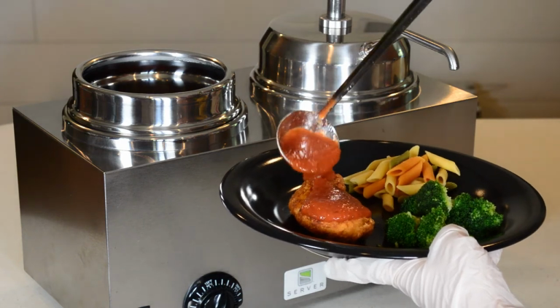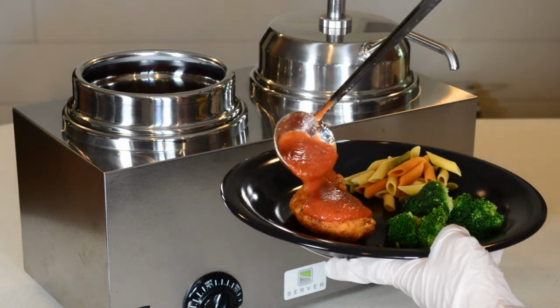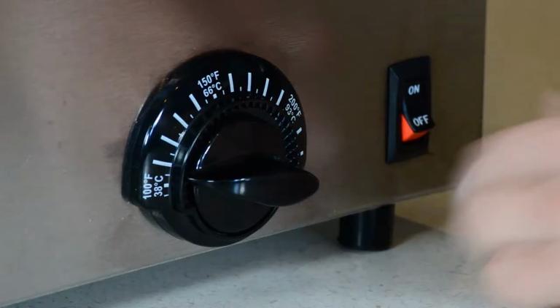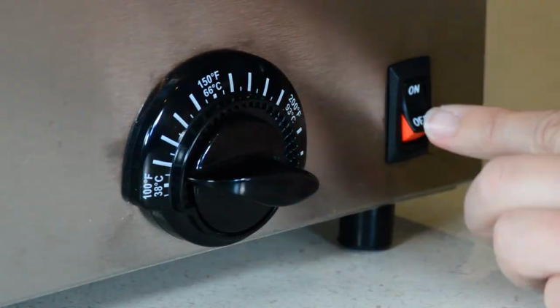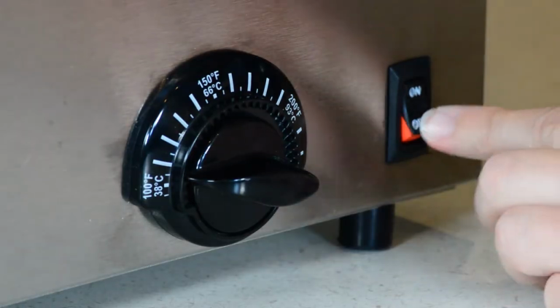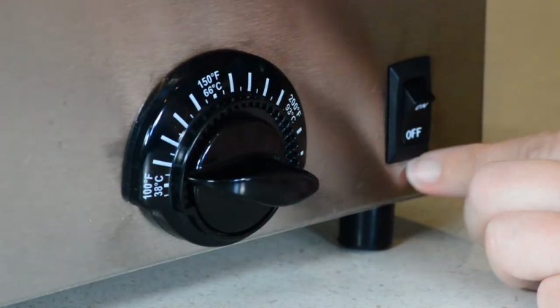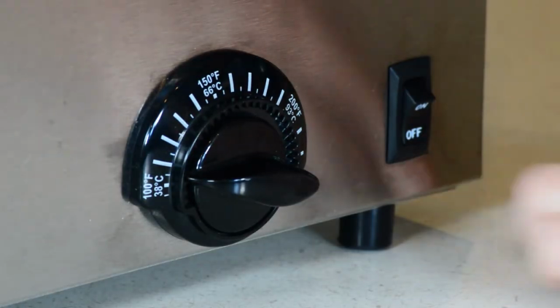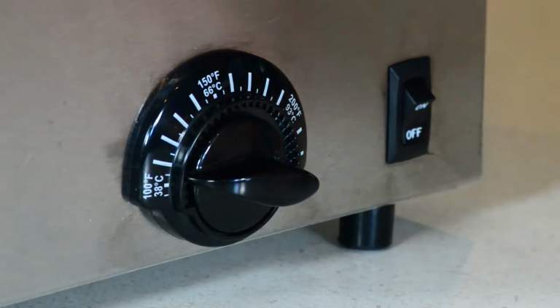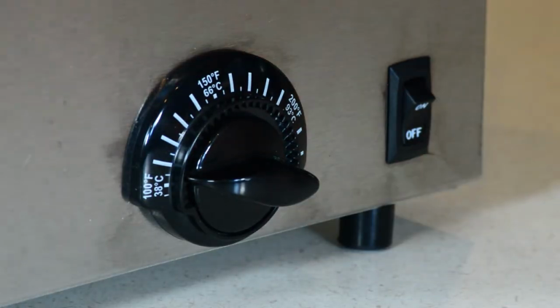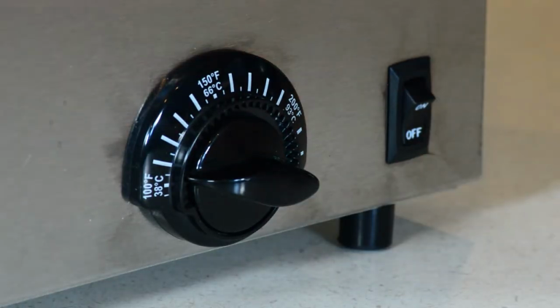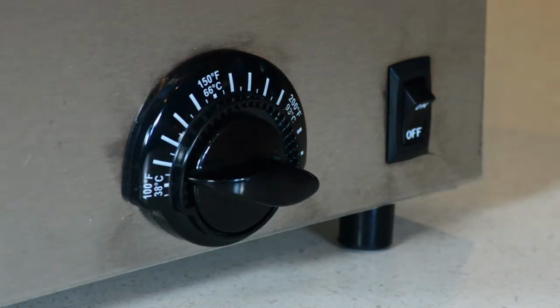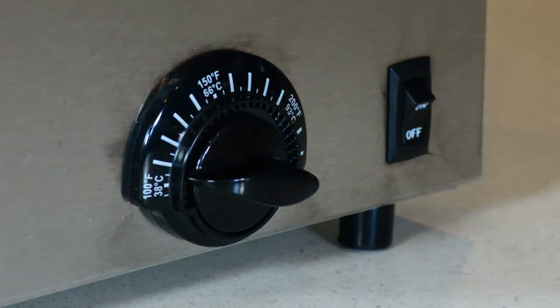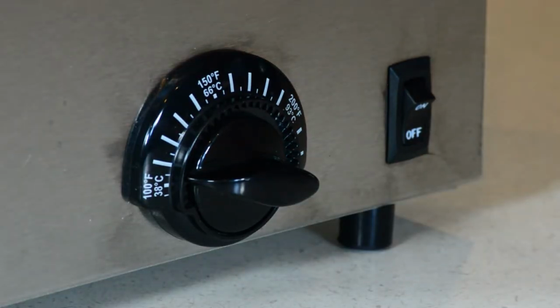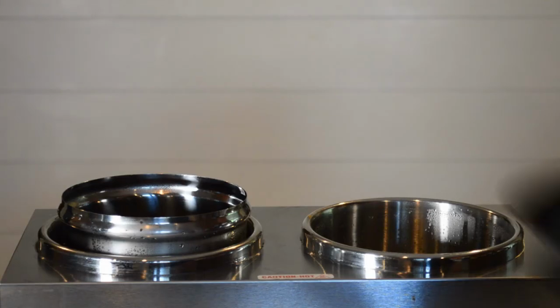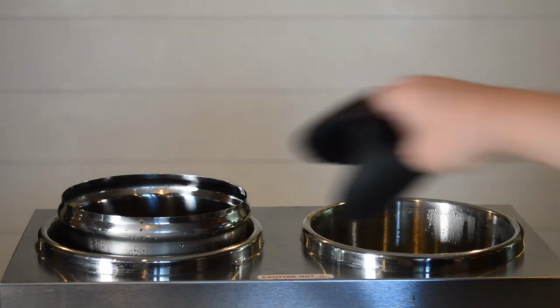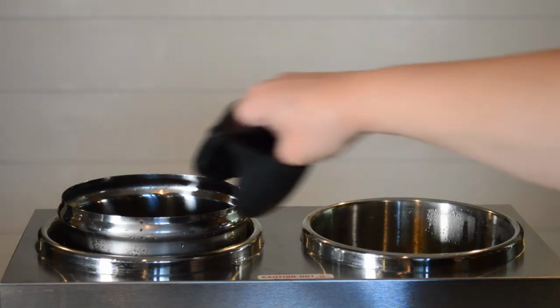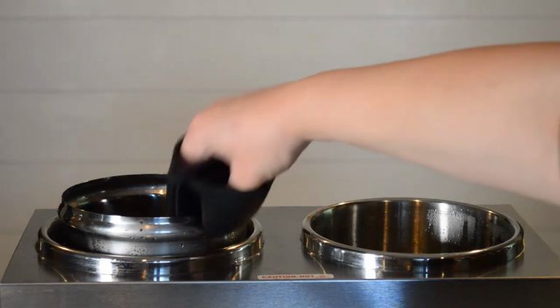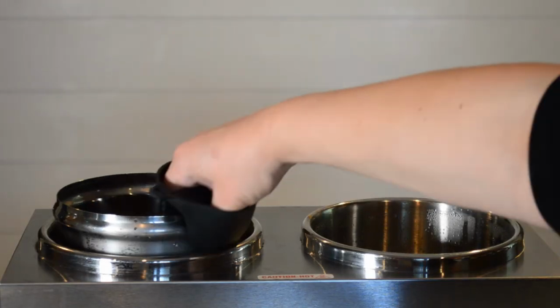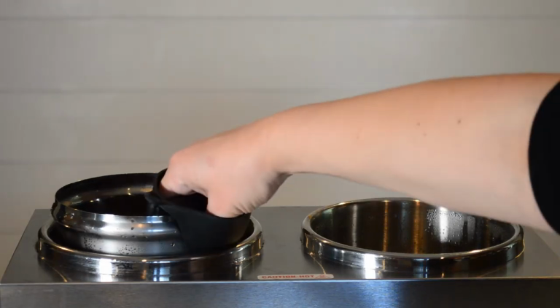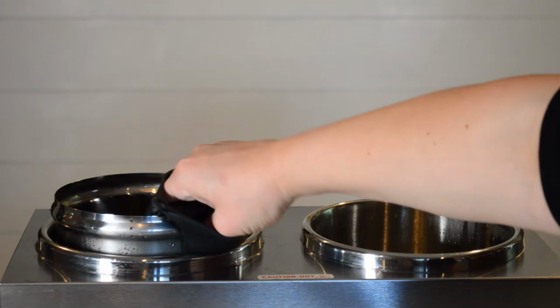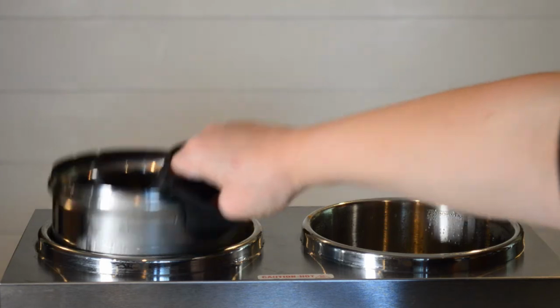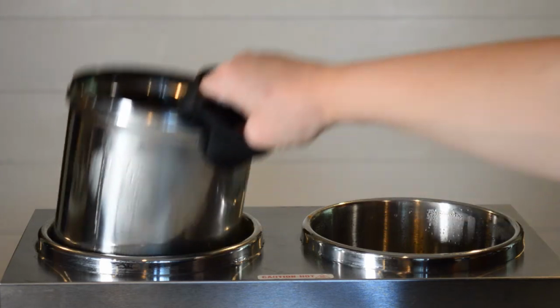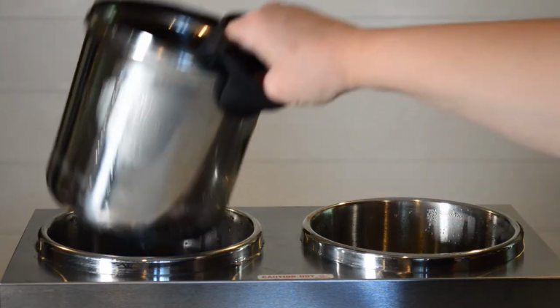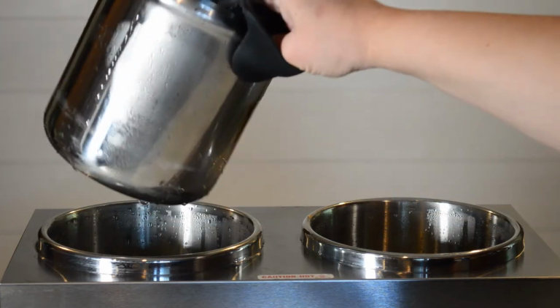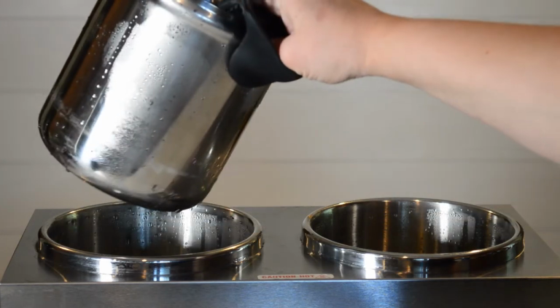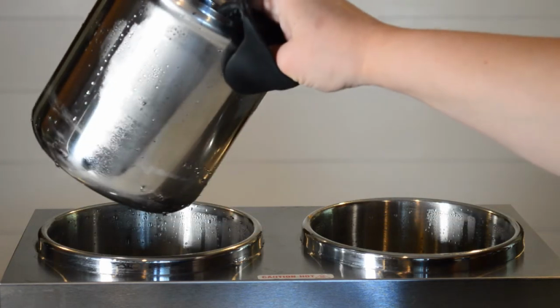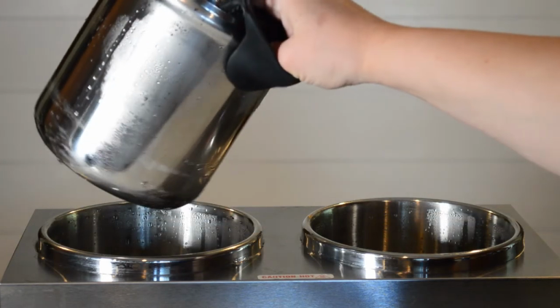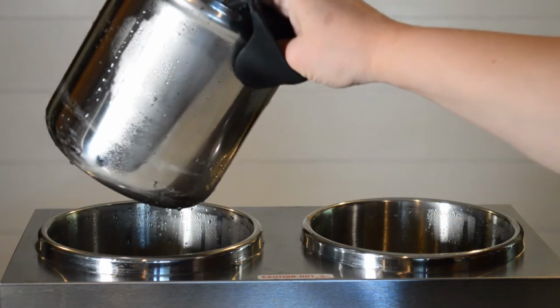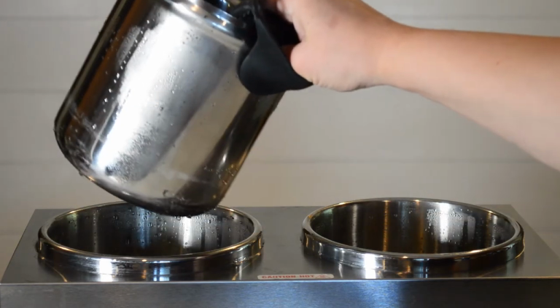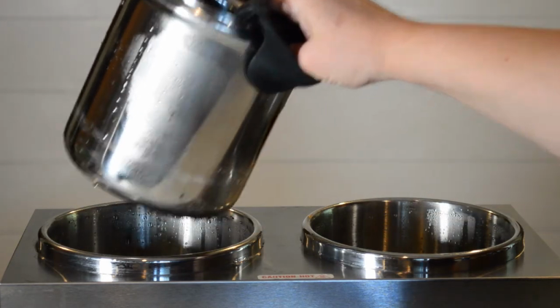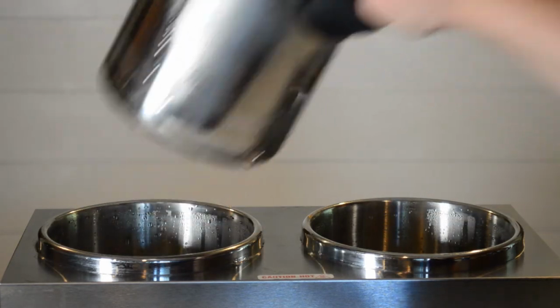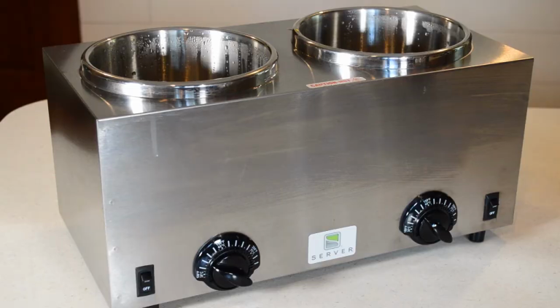After use, power down both switches, let the unit cool, store any remaining food product, and empty the water baths.